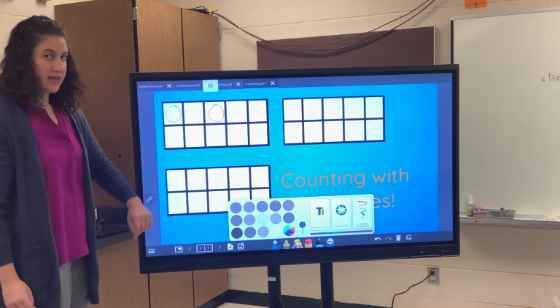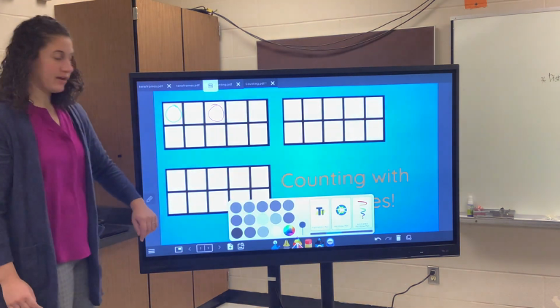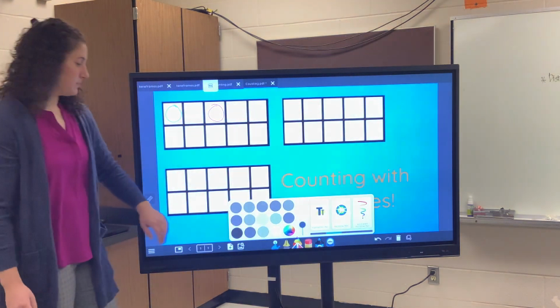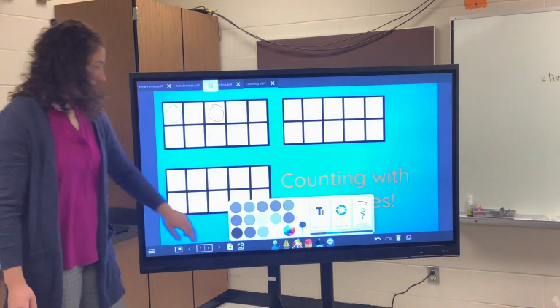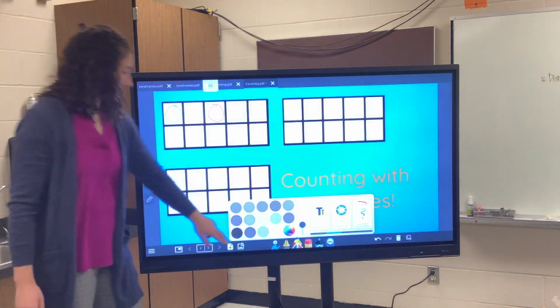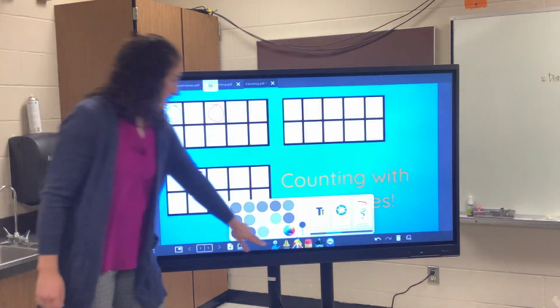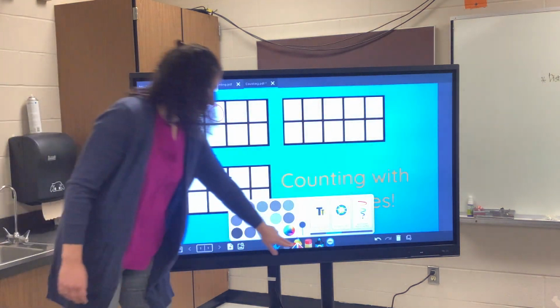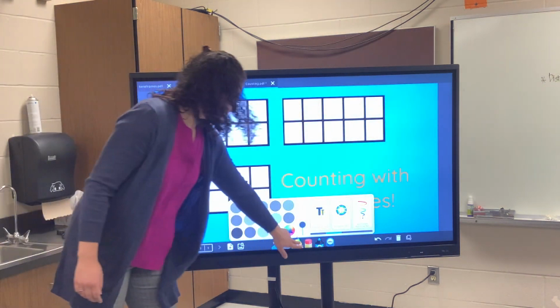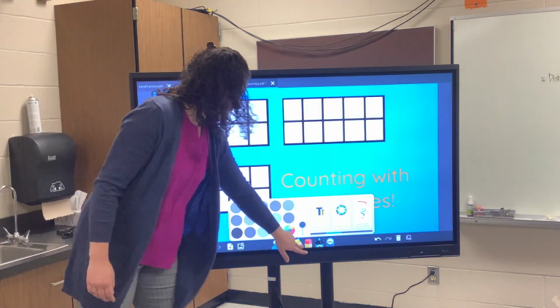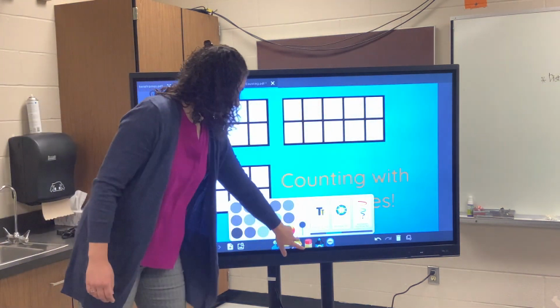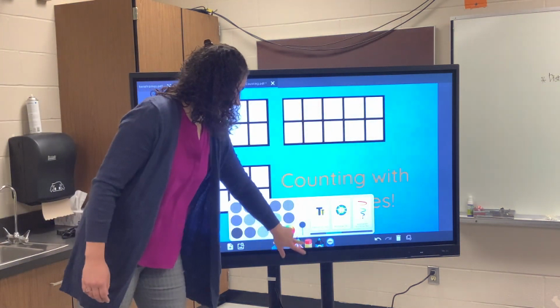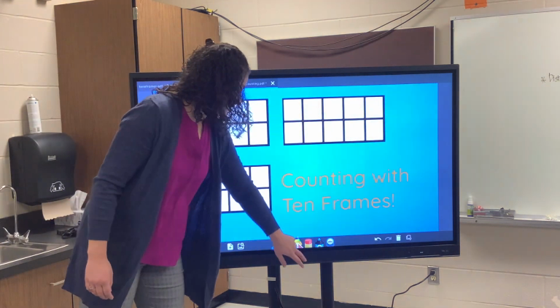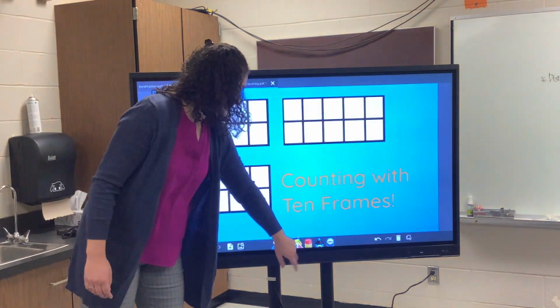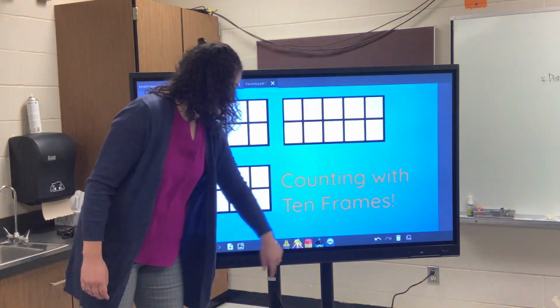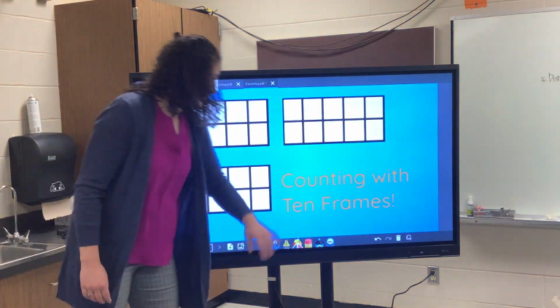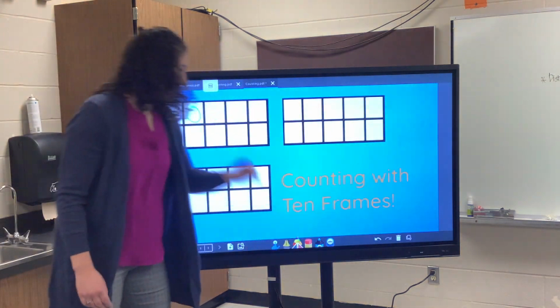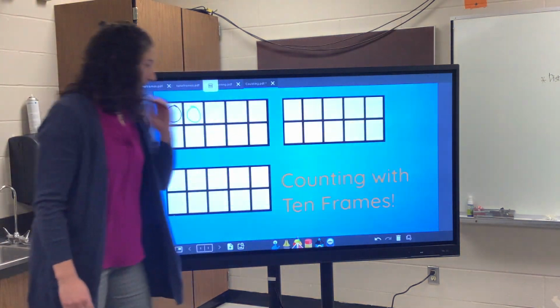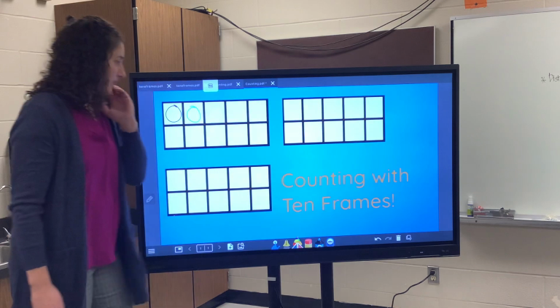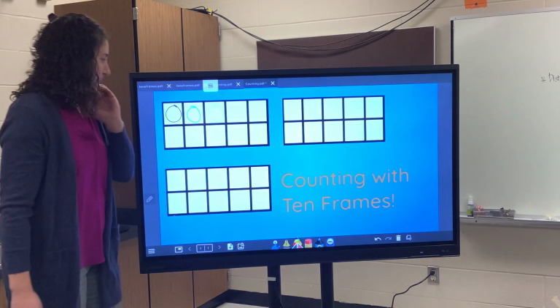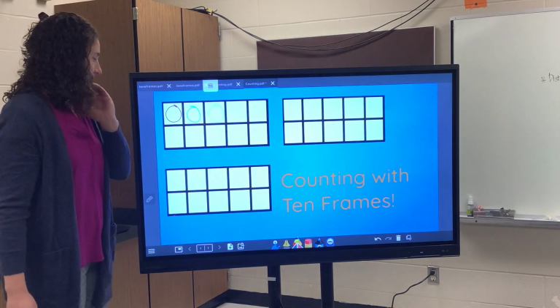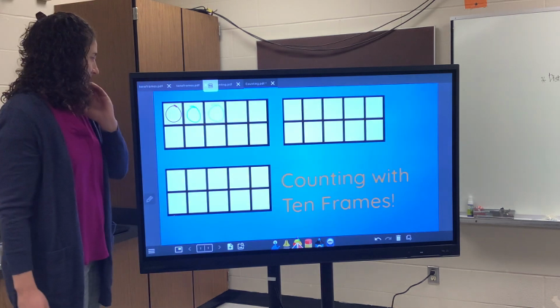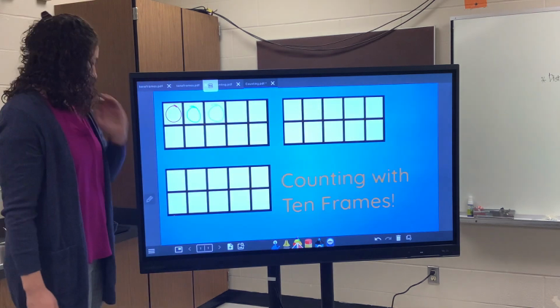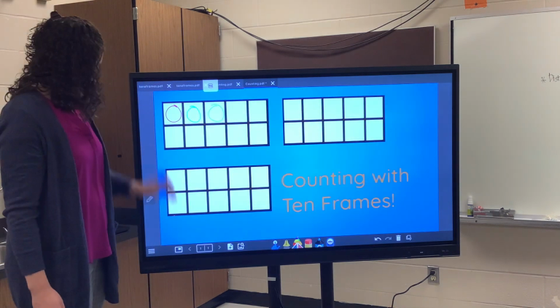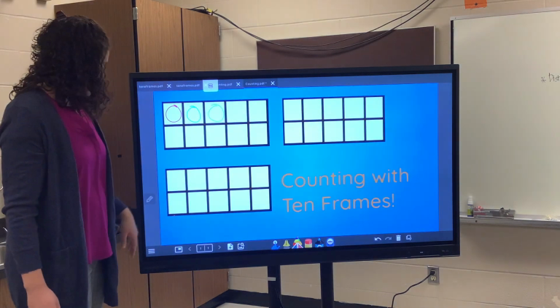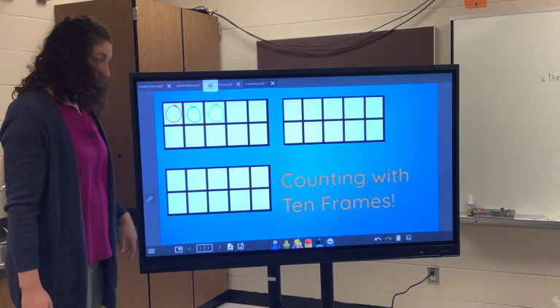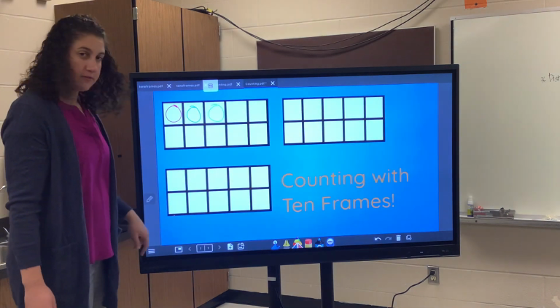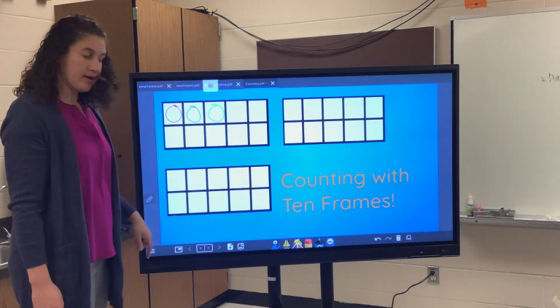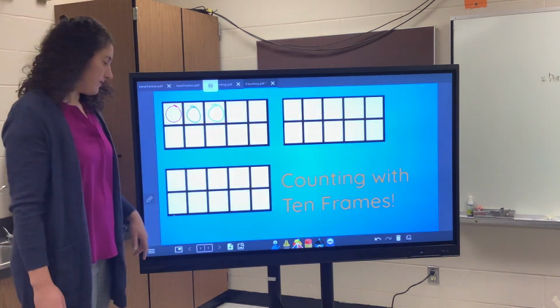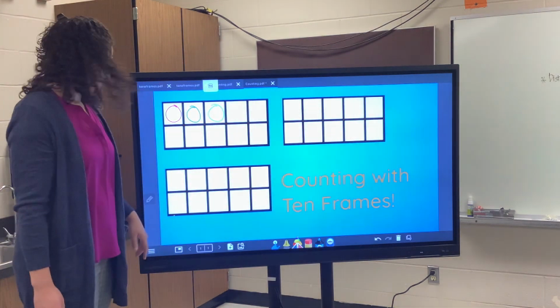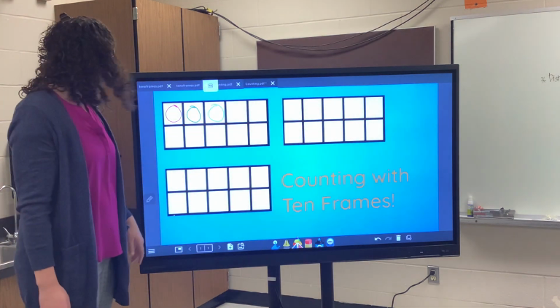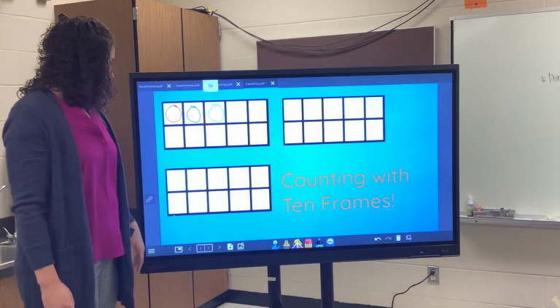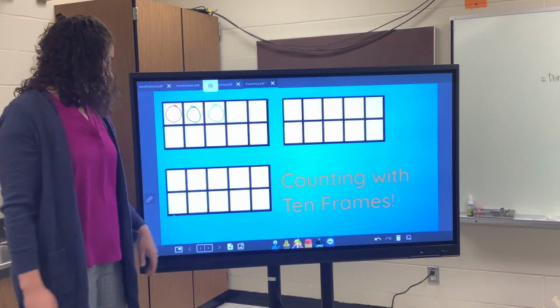Hopefully that helps figure that piece out. Let me know if you have any other questions.